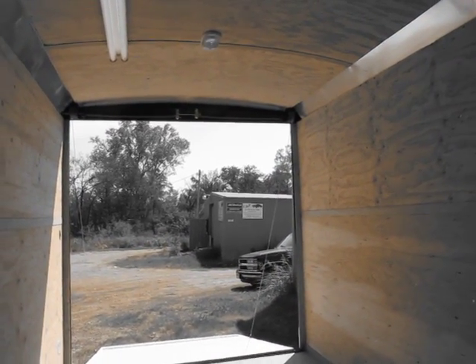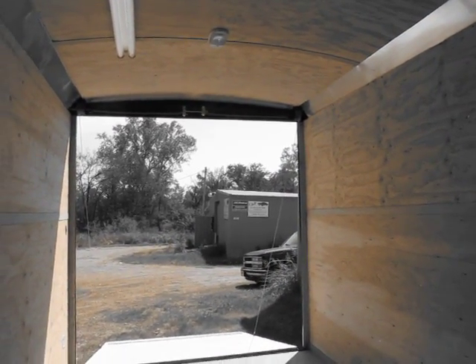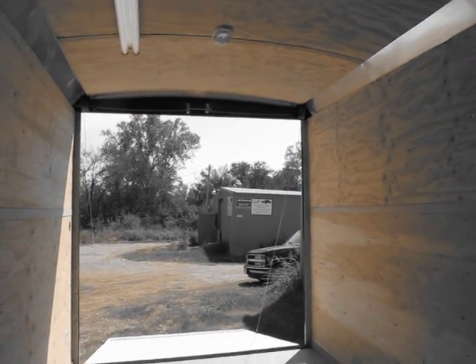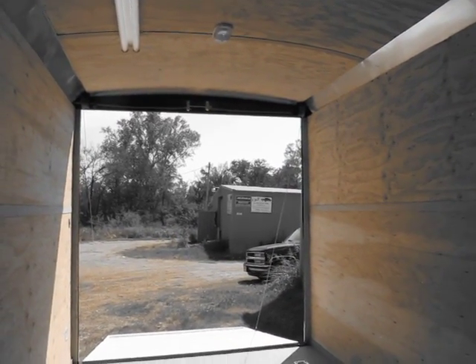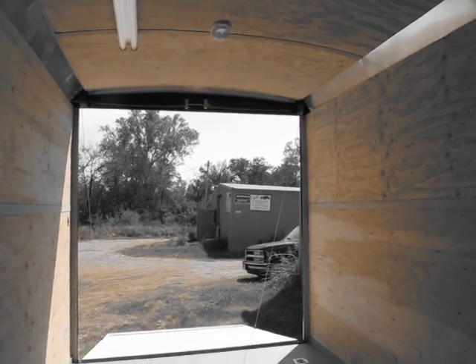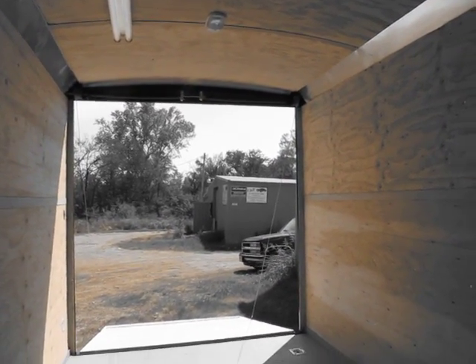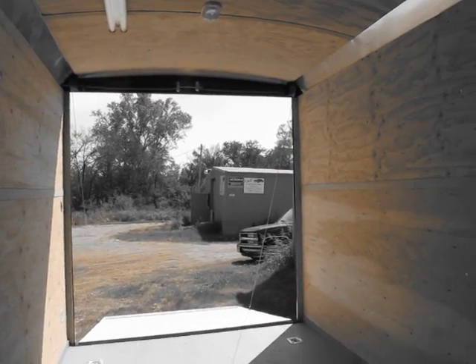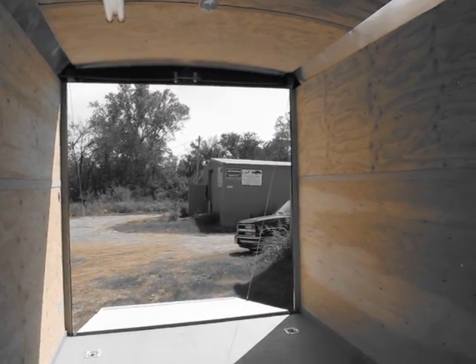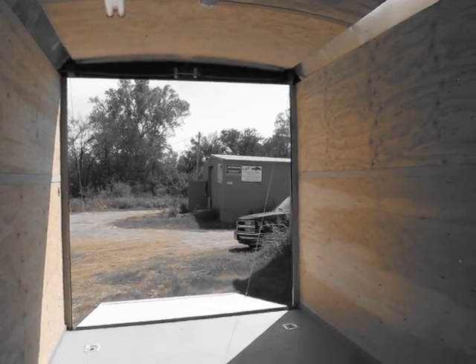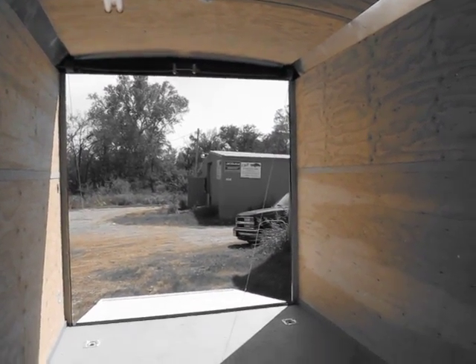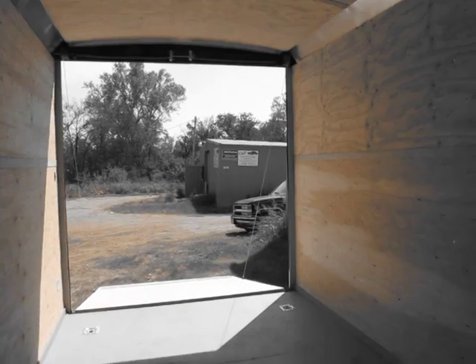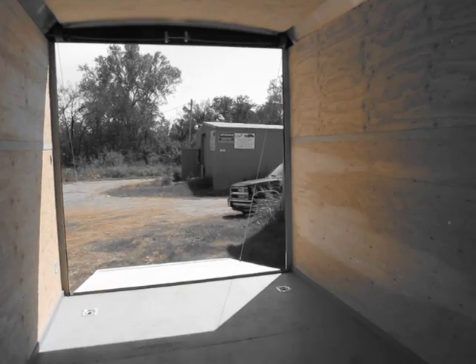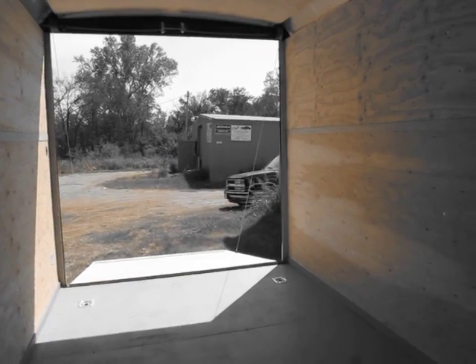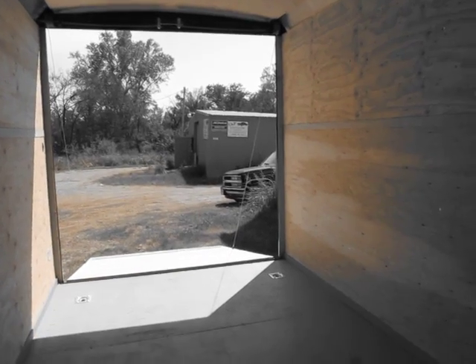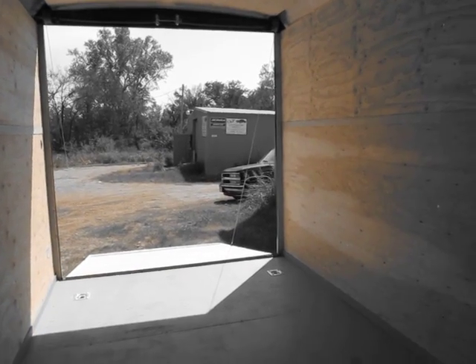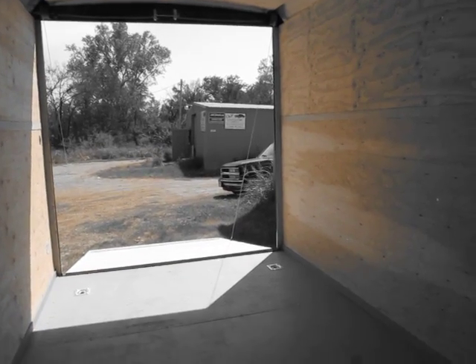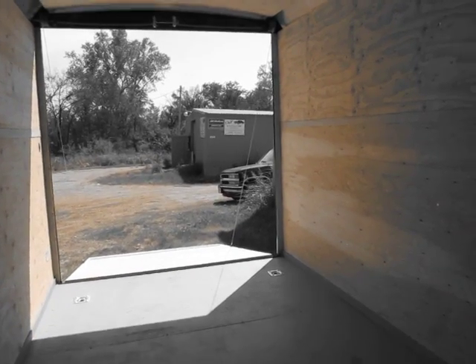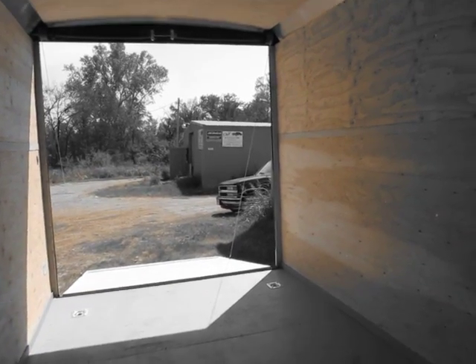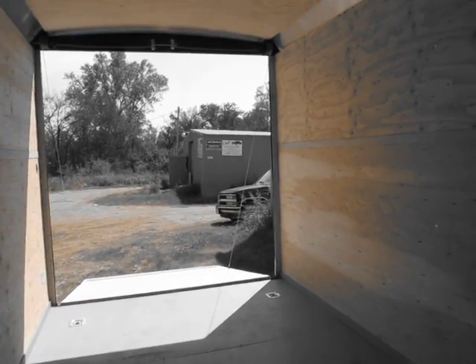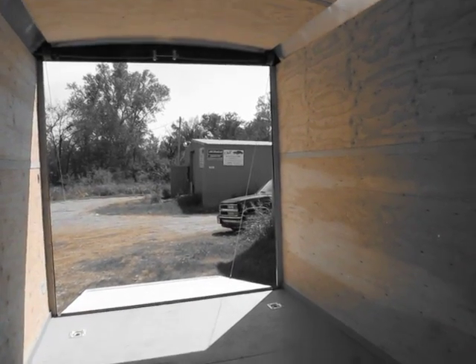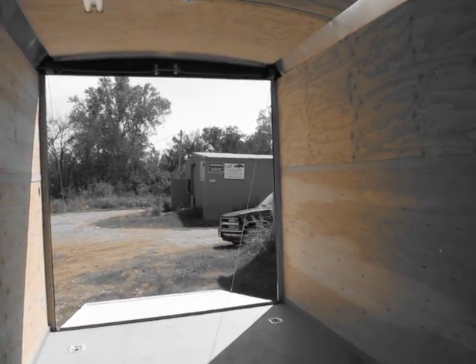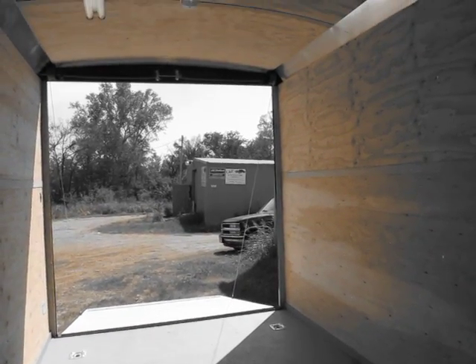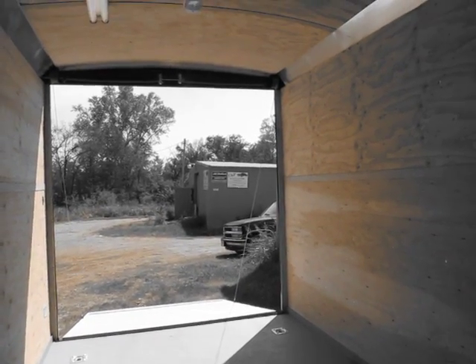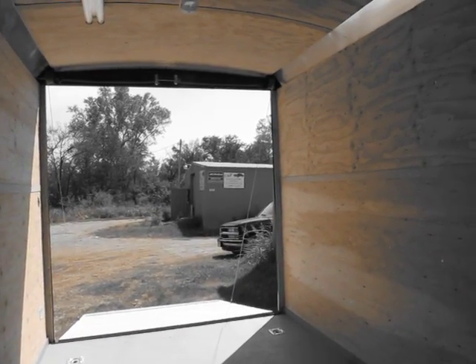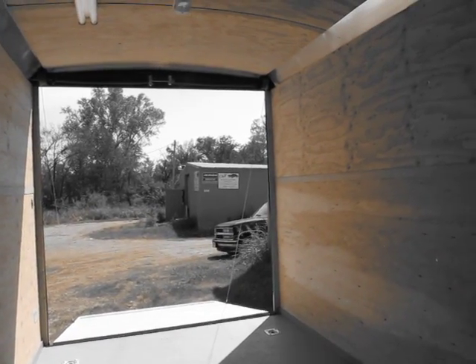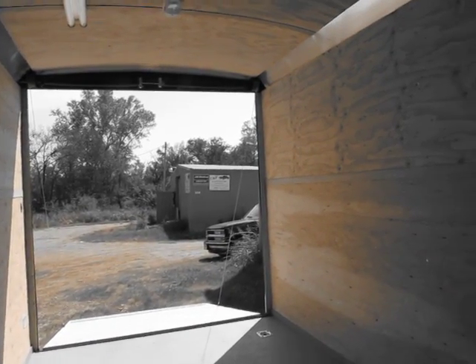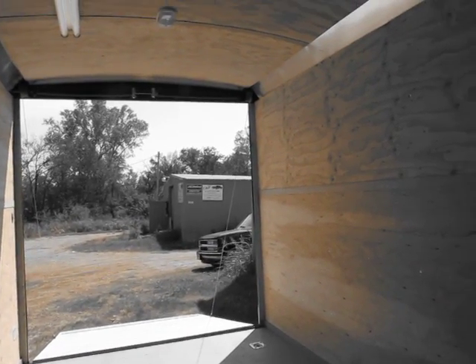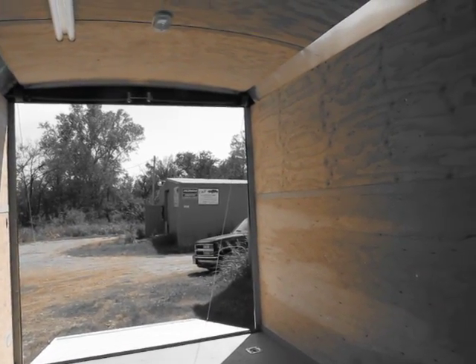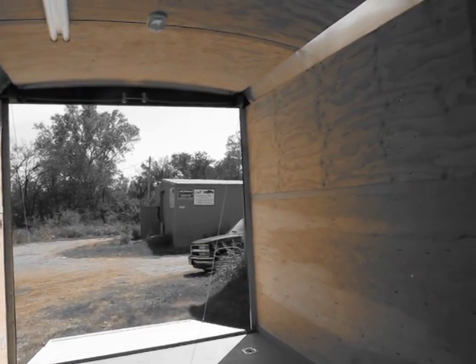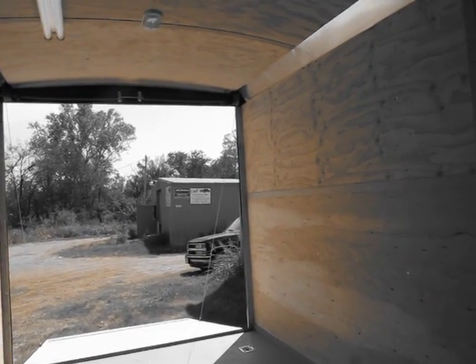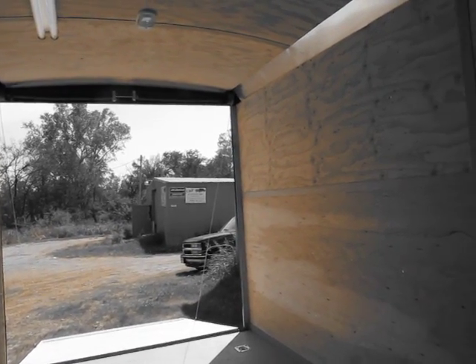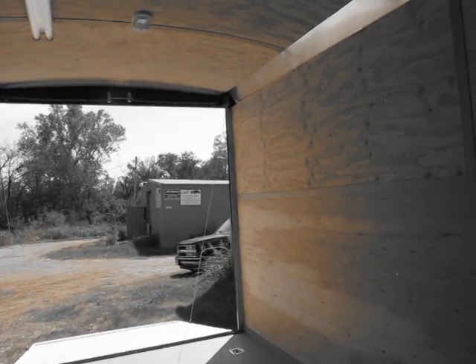And as with all of our trailers, we will also custom-build to your specifications.